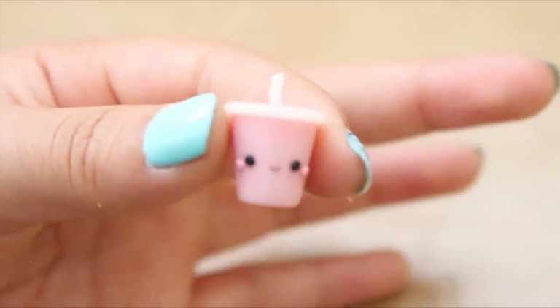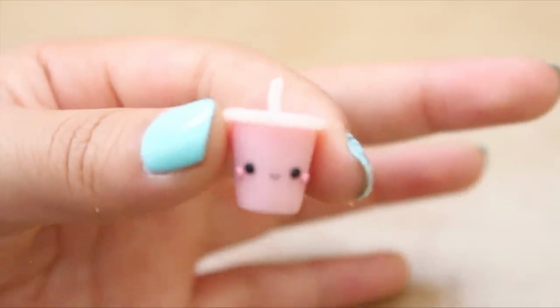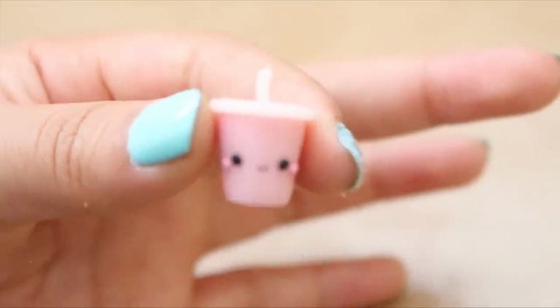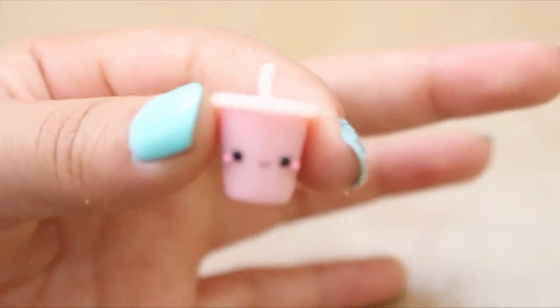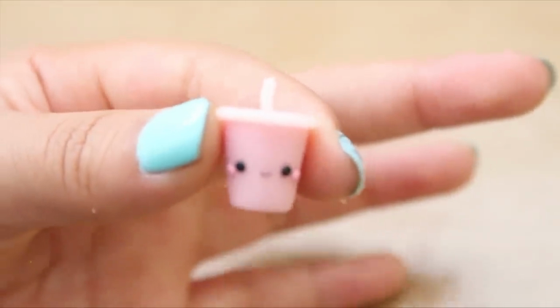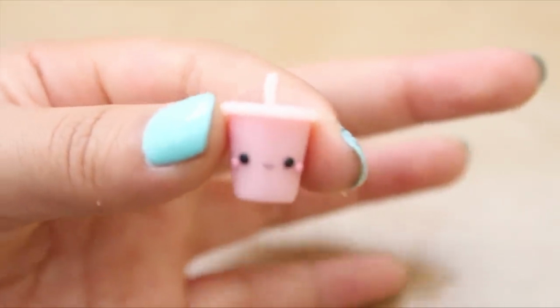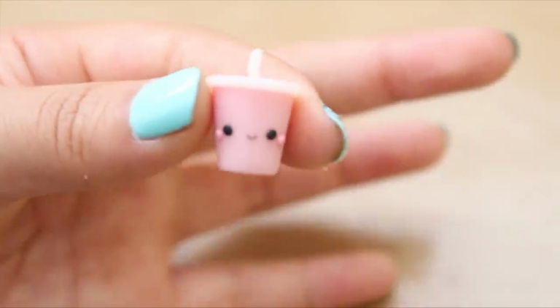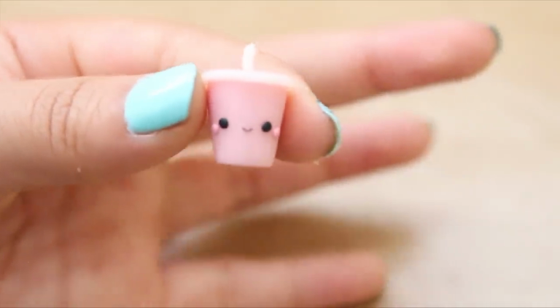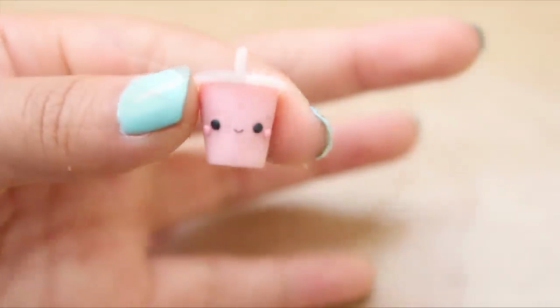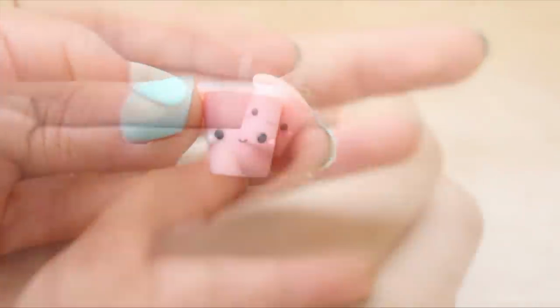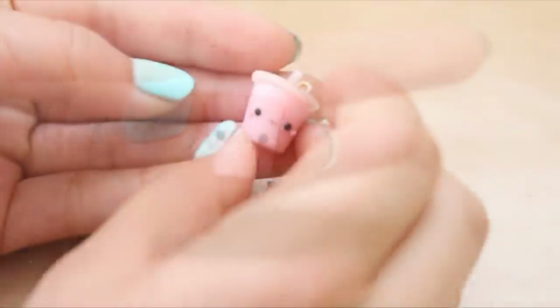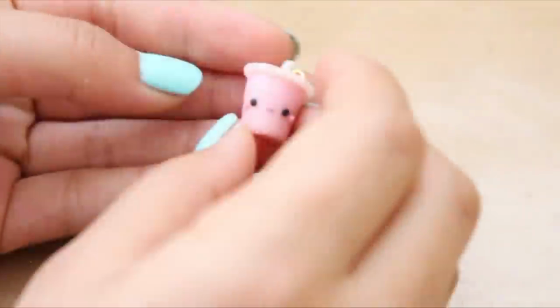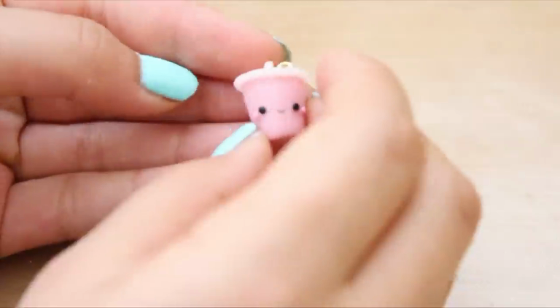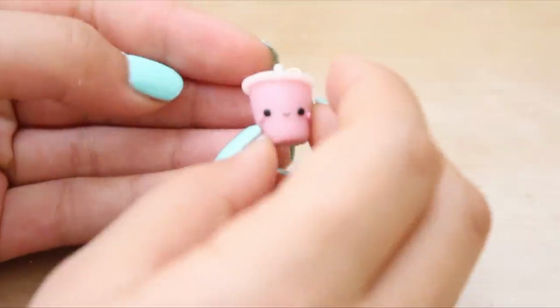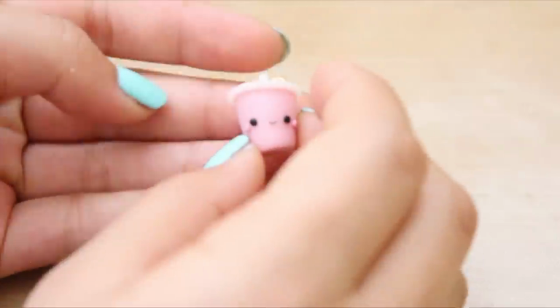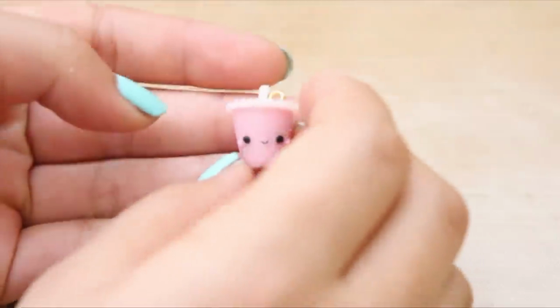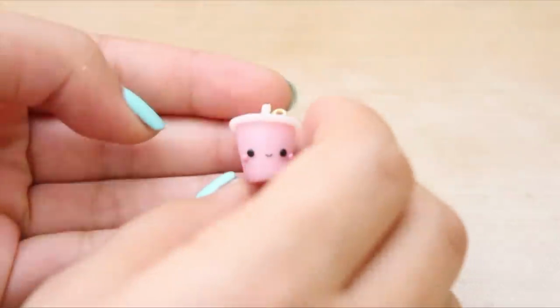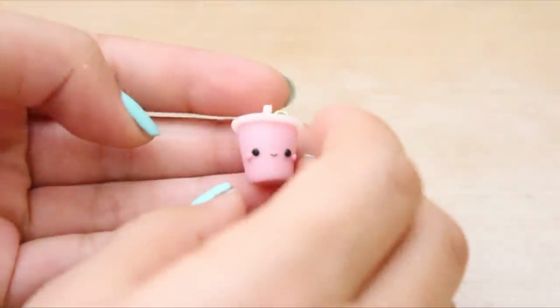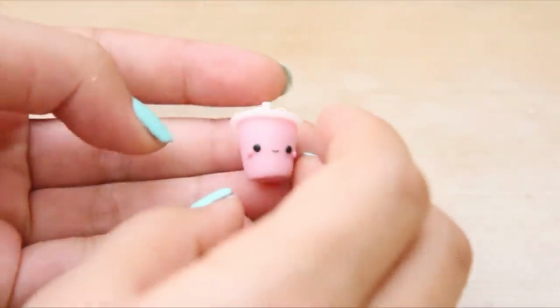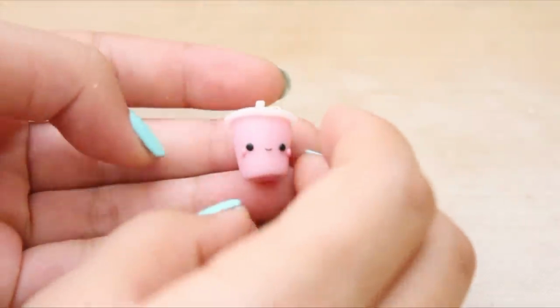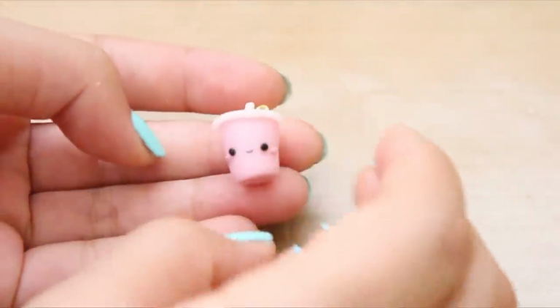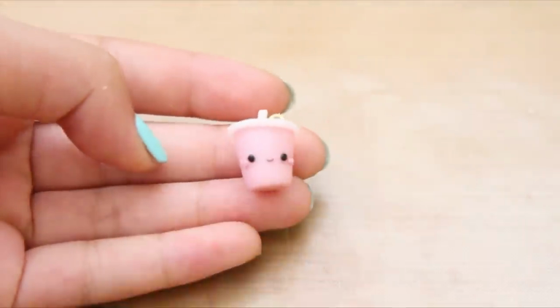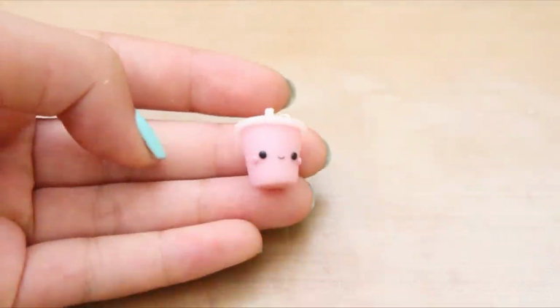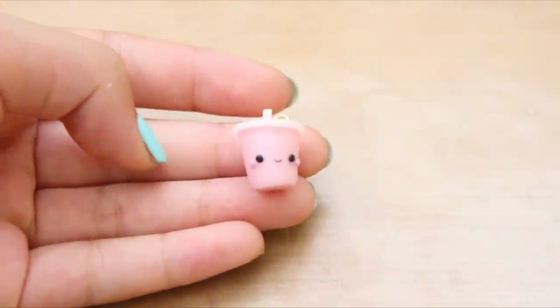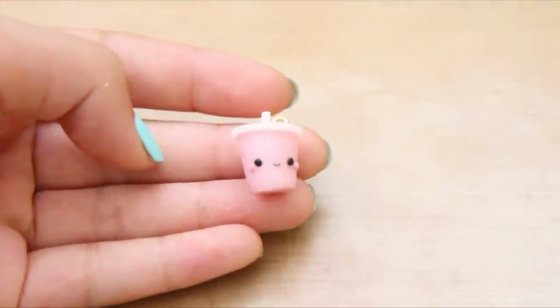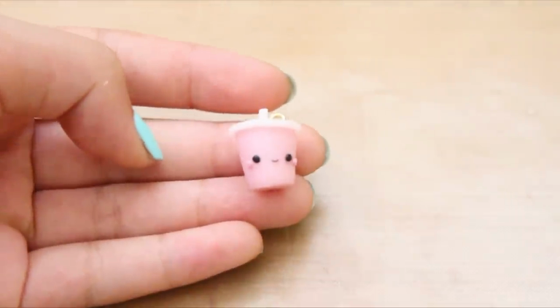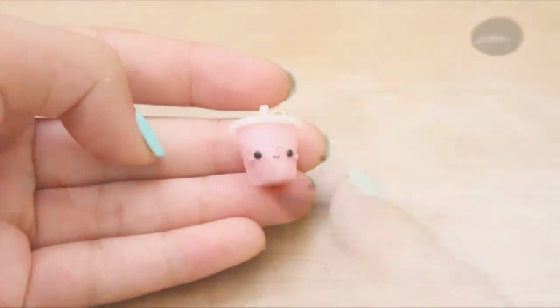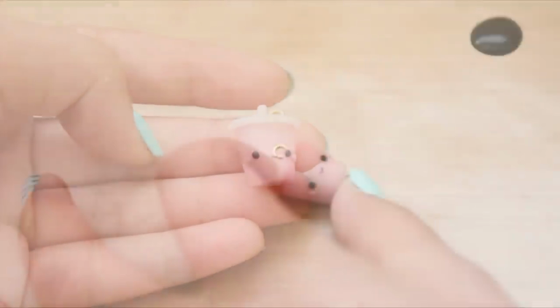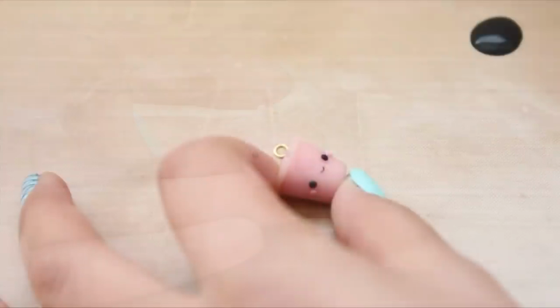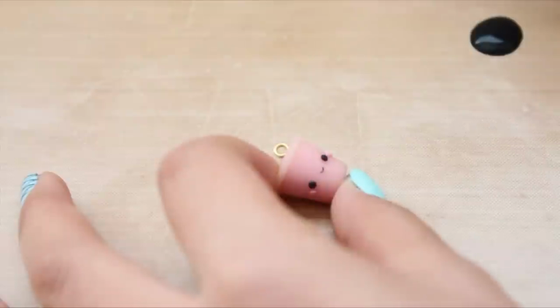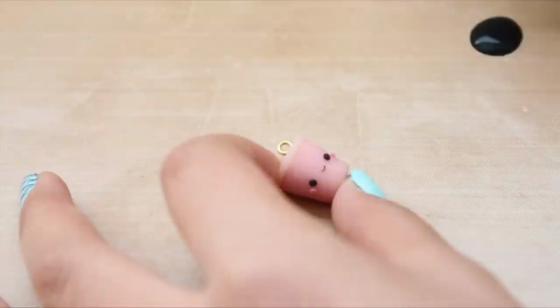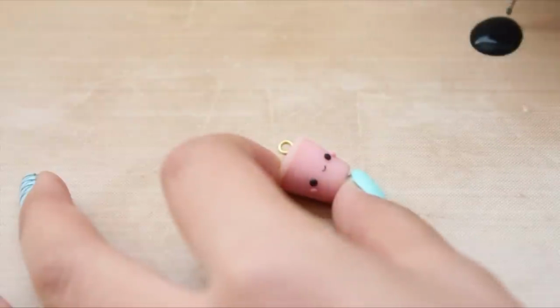And here's how it looks. You just want to add an eye pin and bake it according to your package directions.